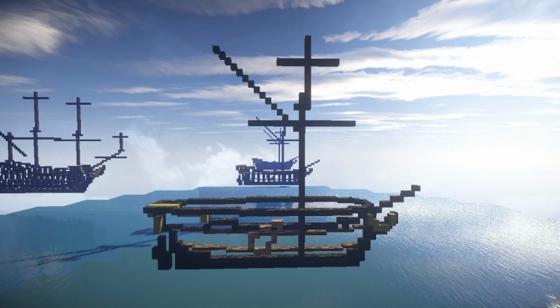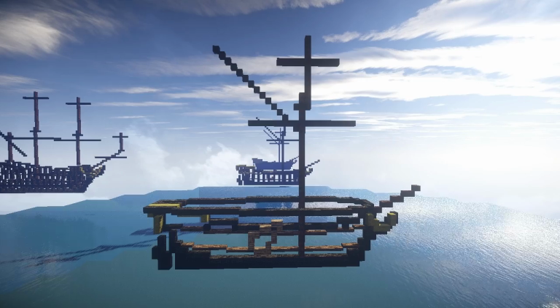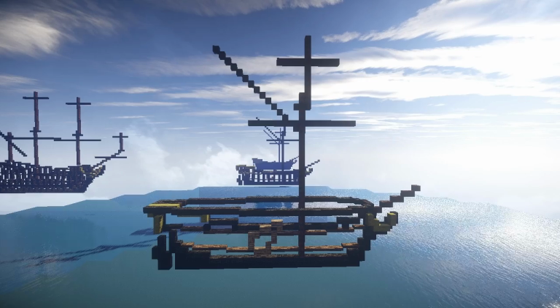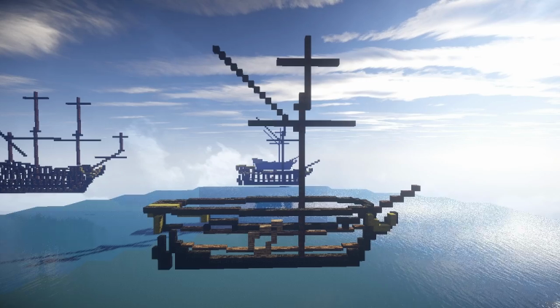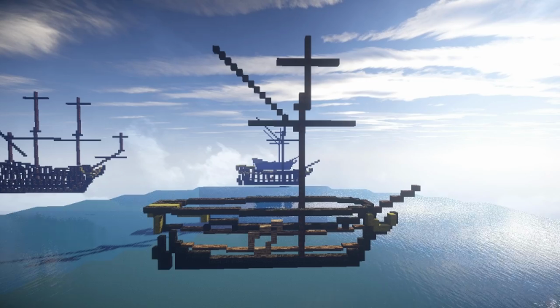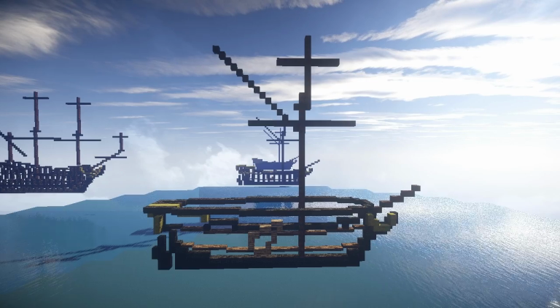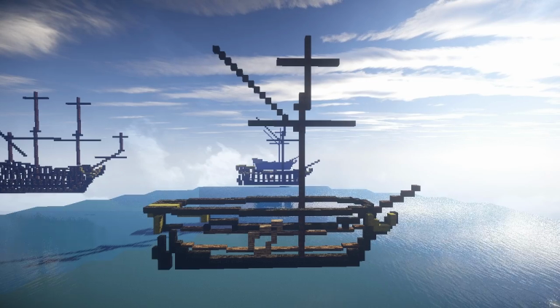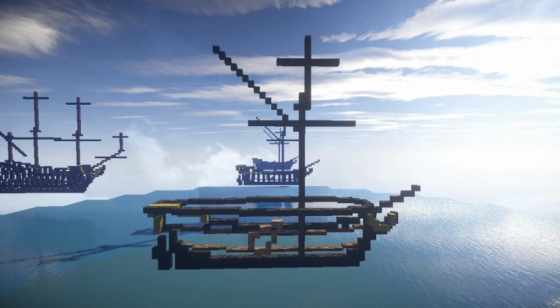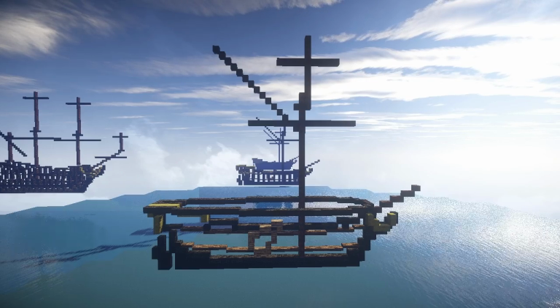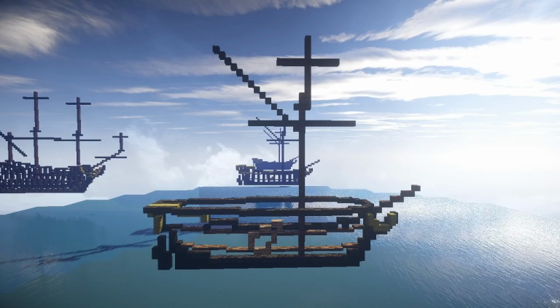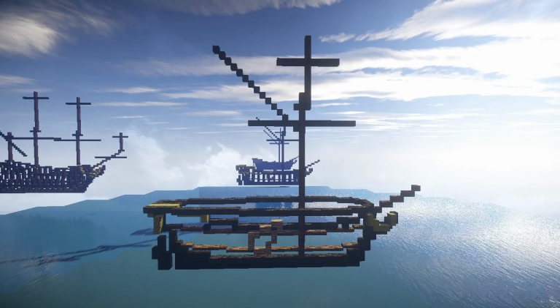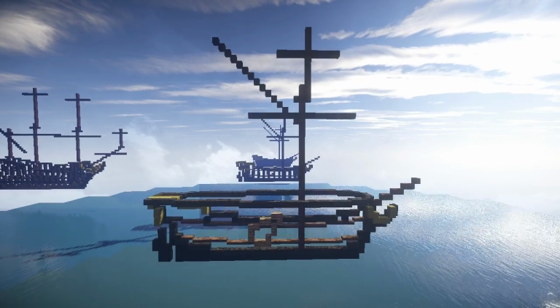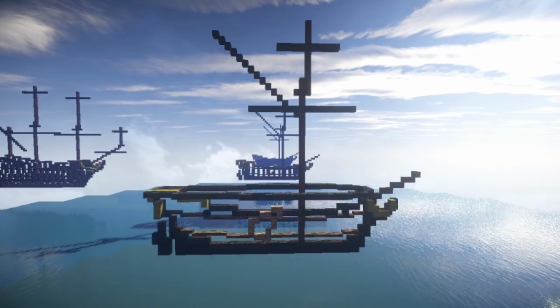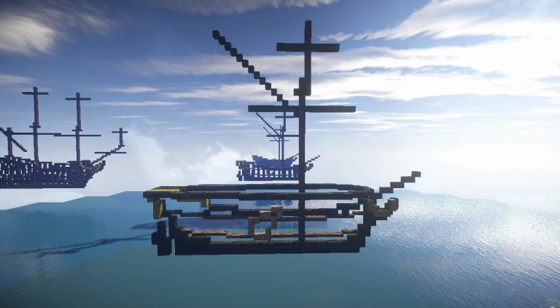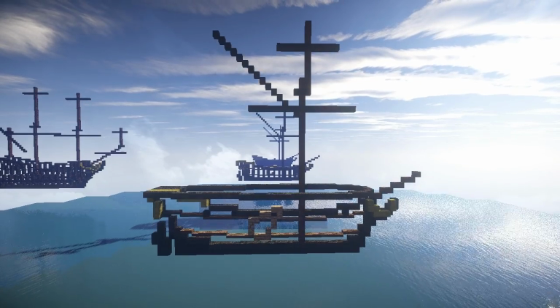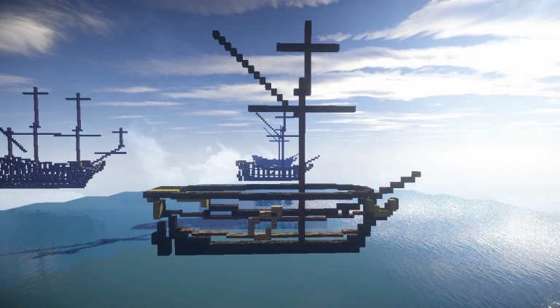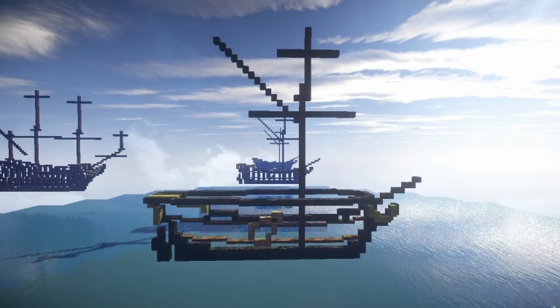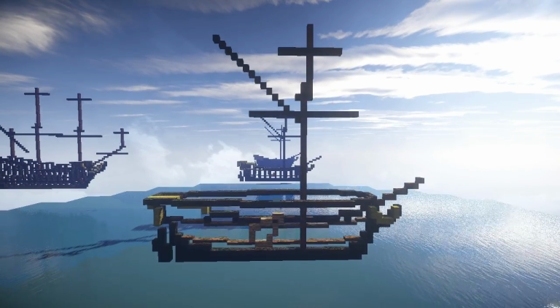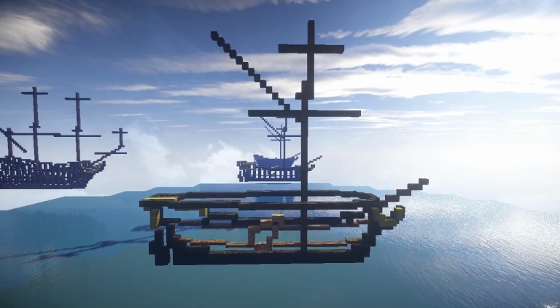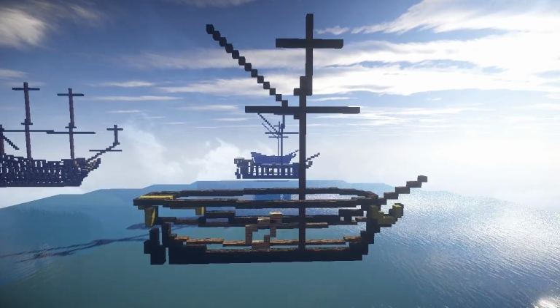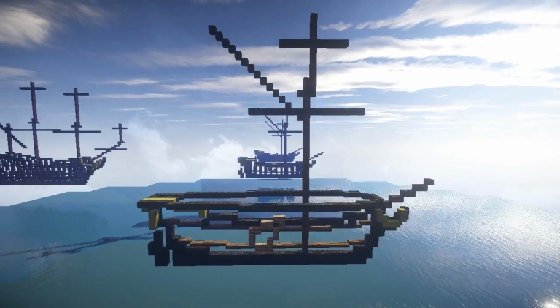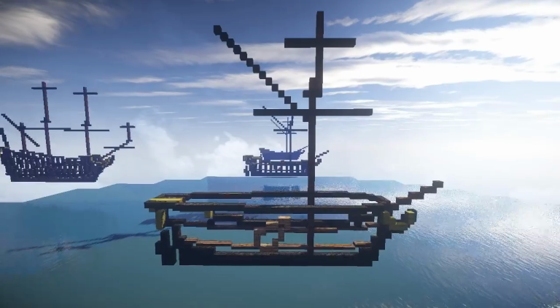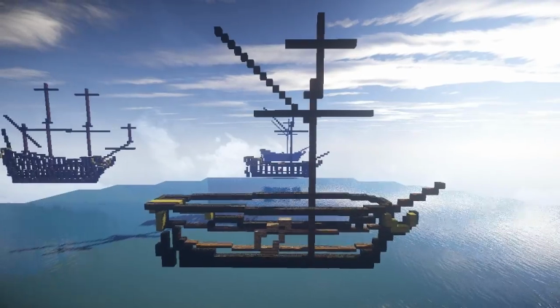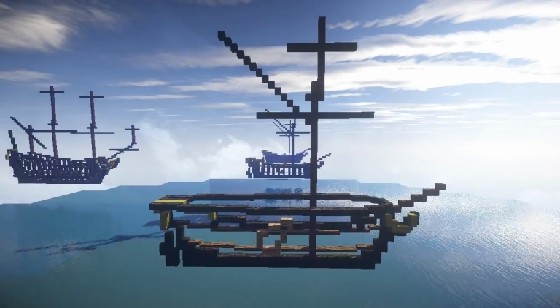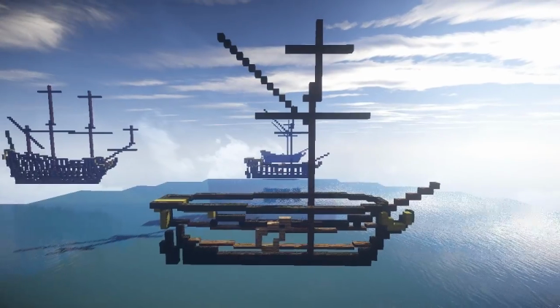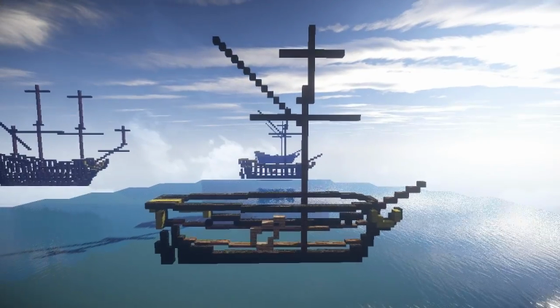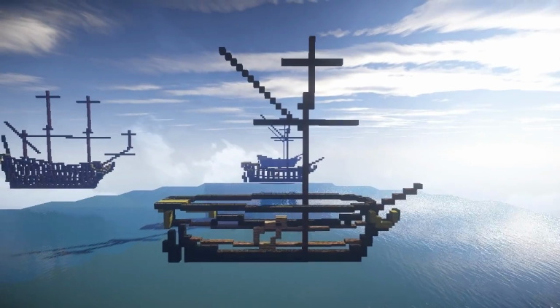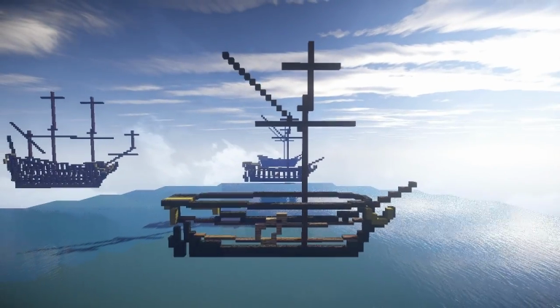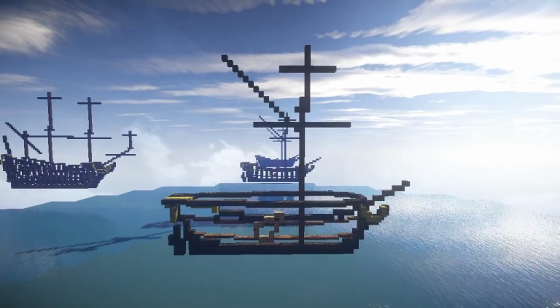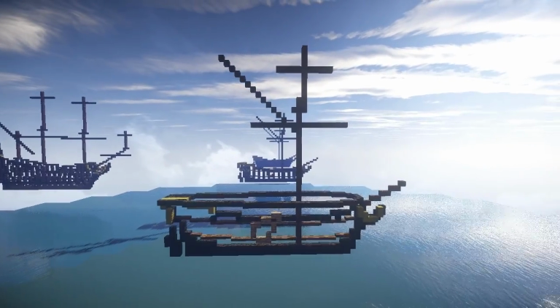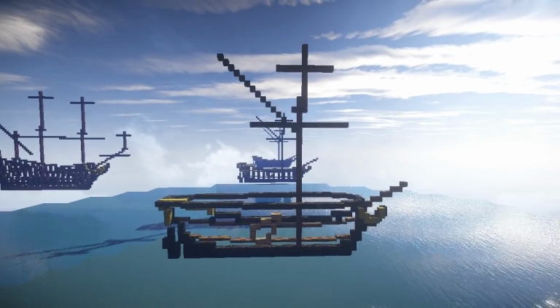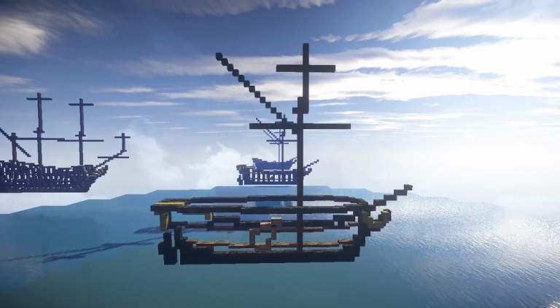Welcome back to another video. In this one I'm going to be showing you the new yacht that I've made. I've based this one off the Dutch yacht, the Utrecht.